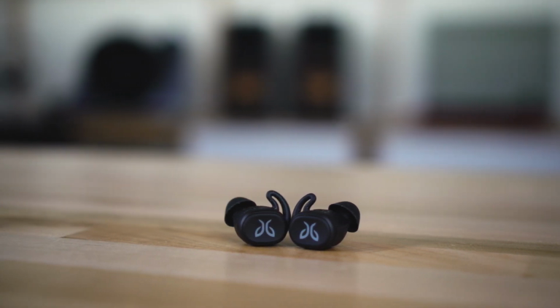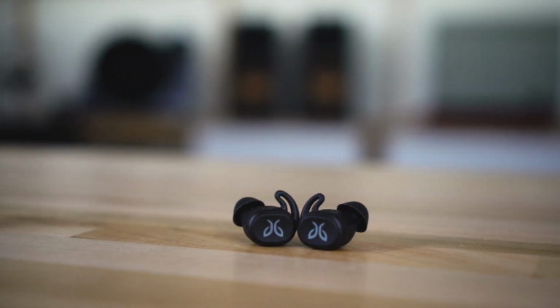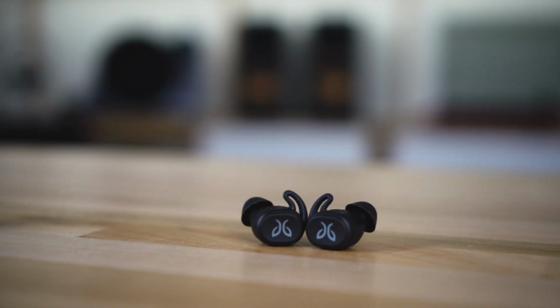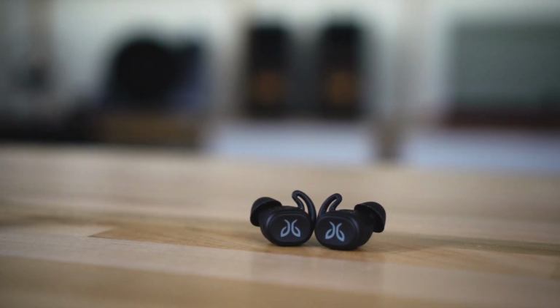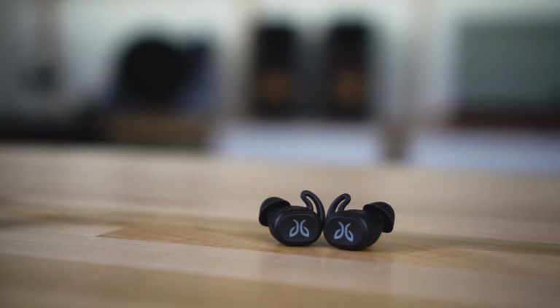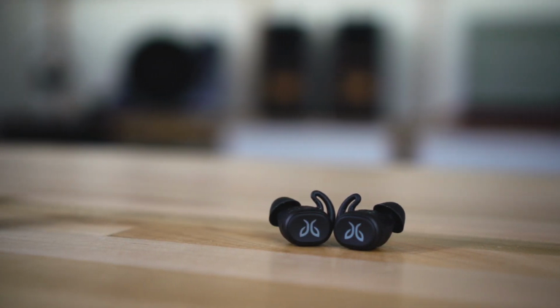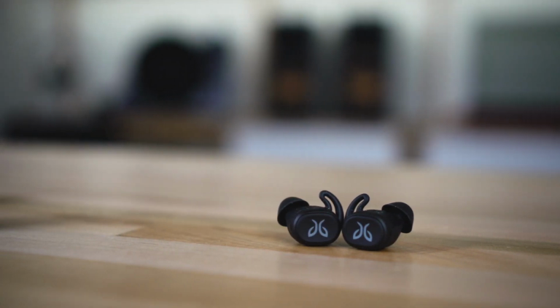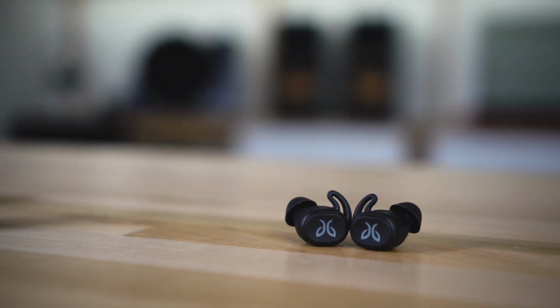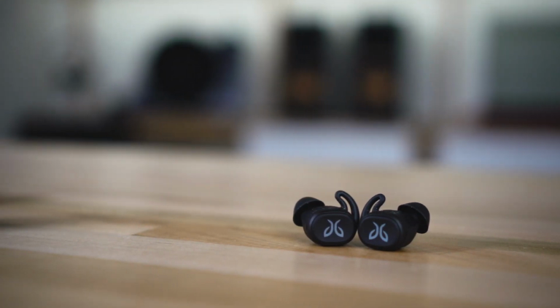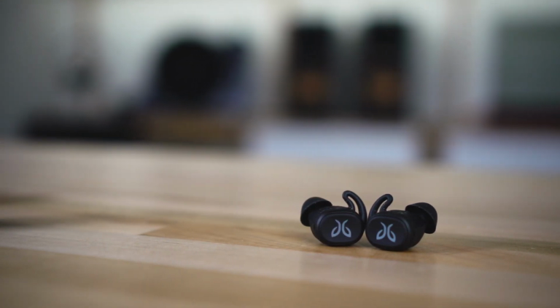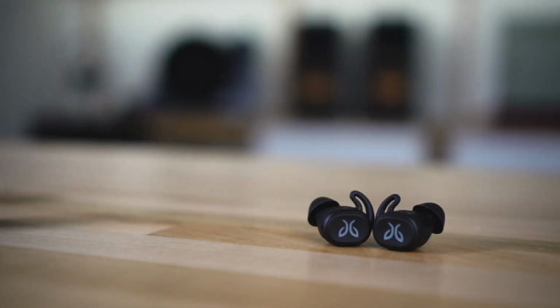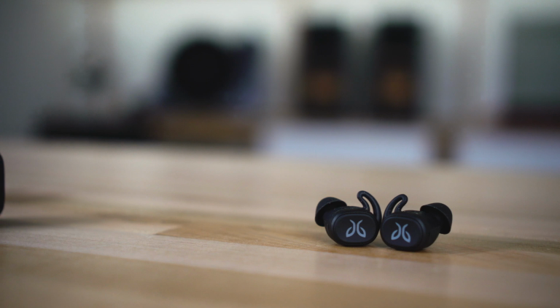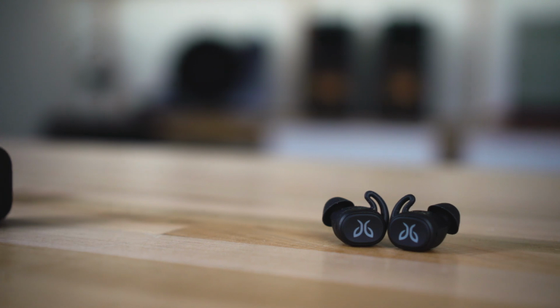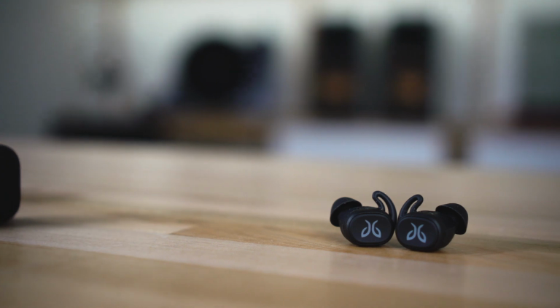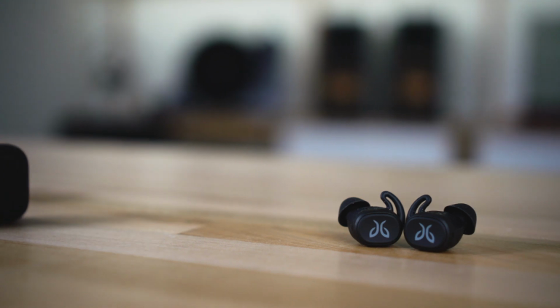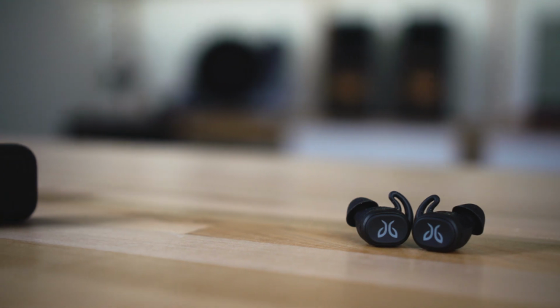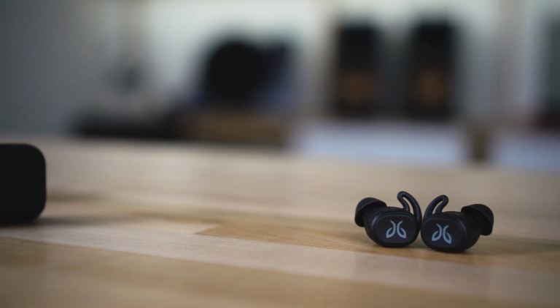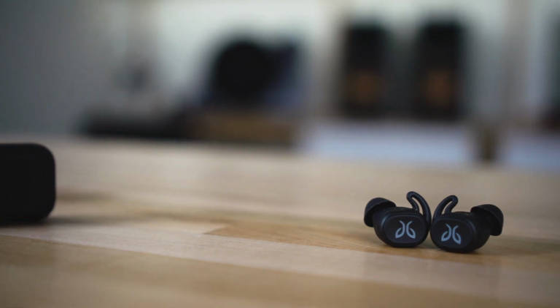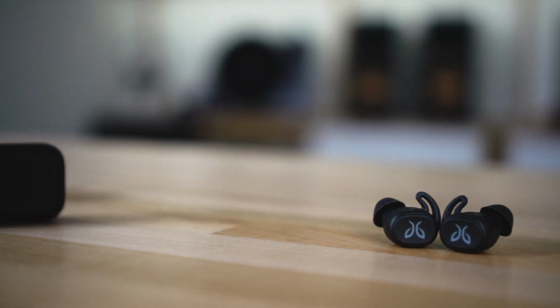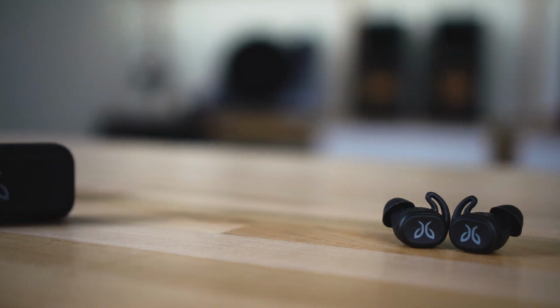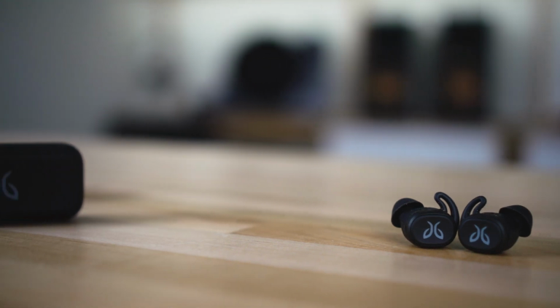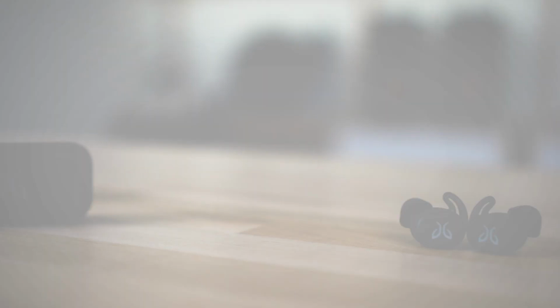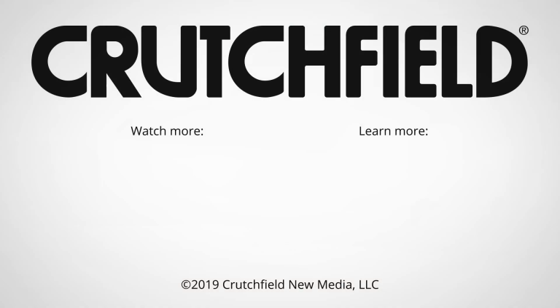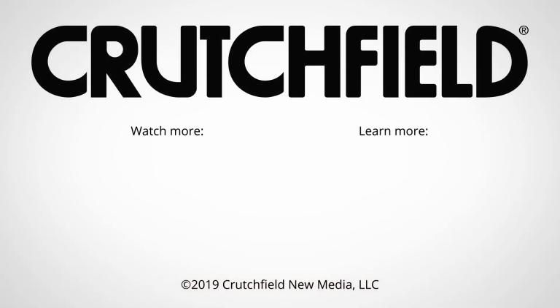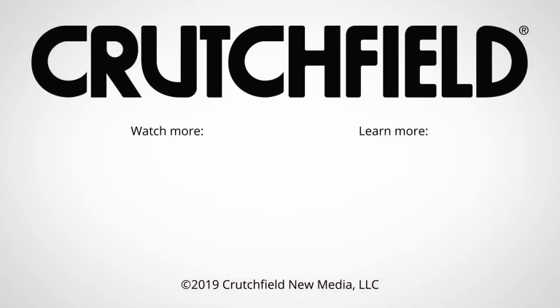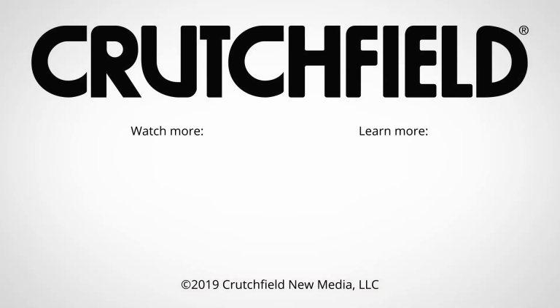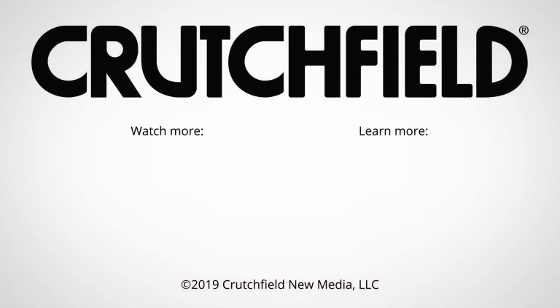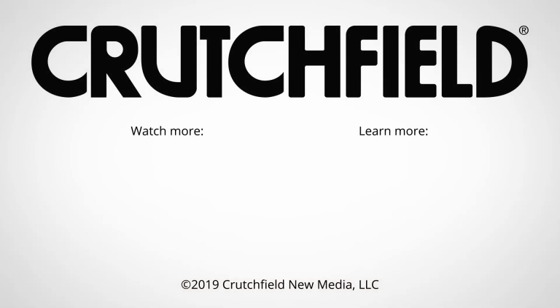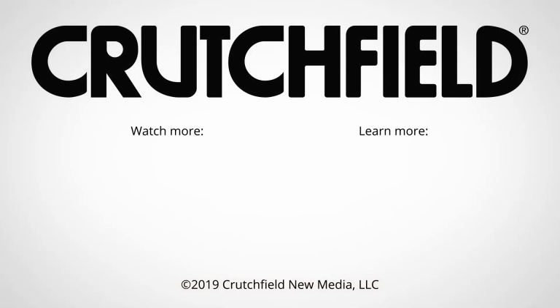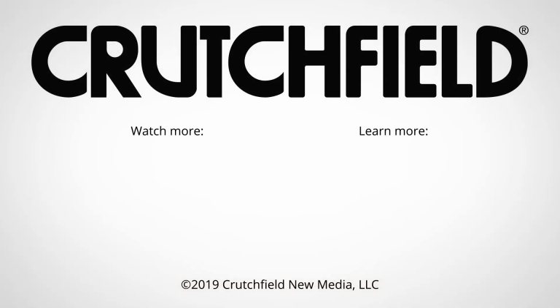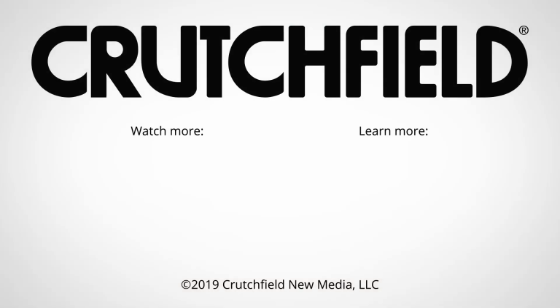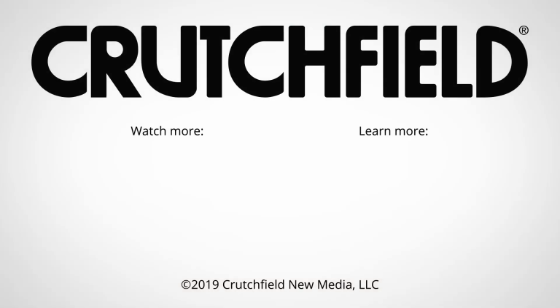The runners here at Crutchfield are excited about them, and the headphone people here at Crutchfield are excited about them. So if you have any questions, give us a call here at Crutchfield.